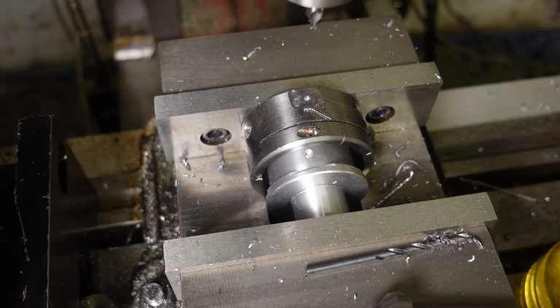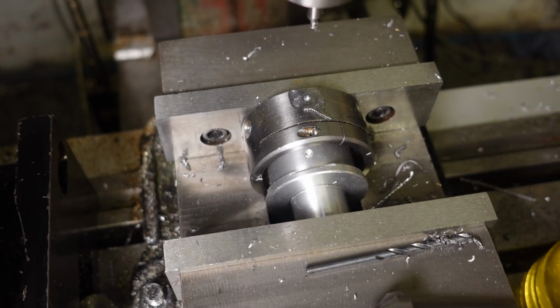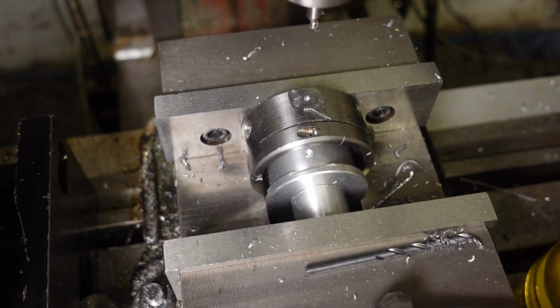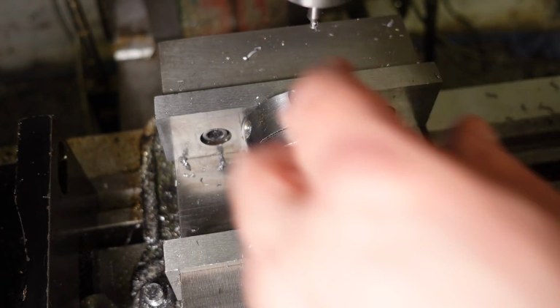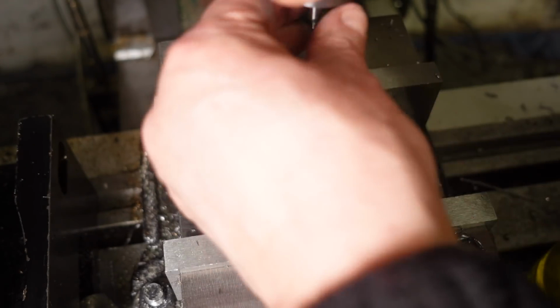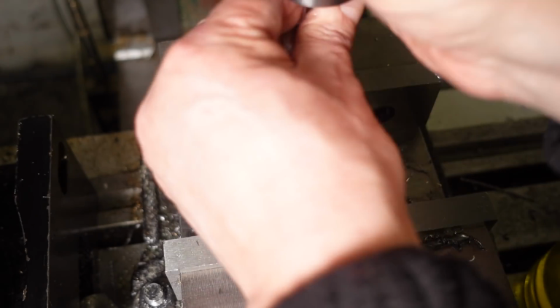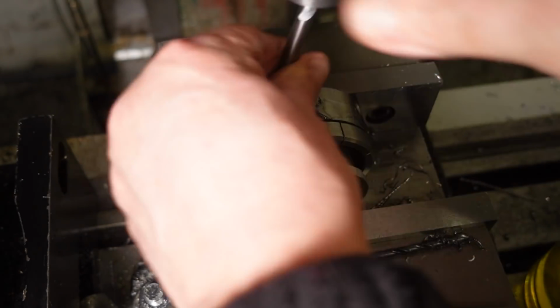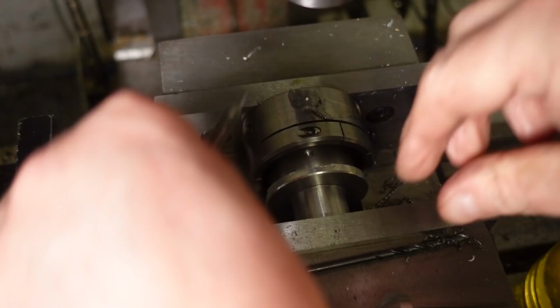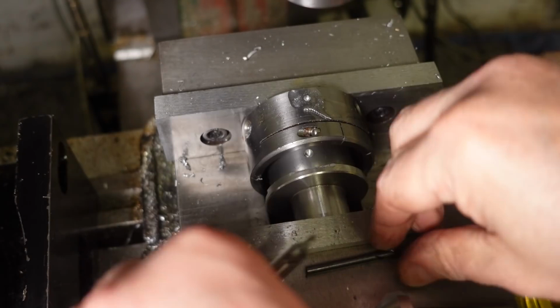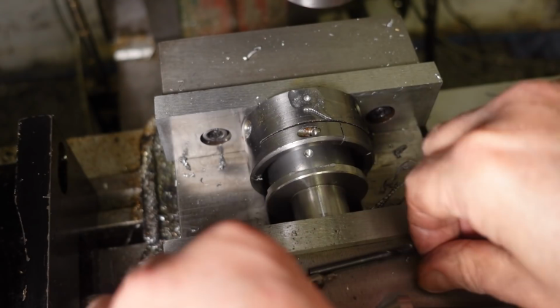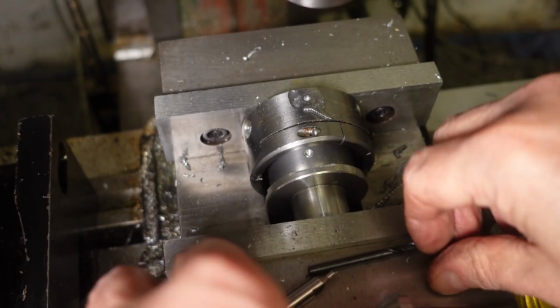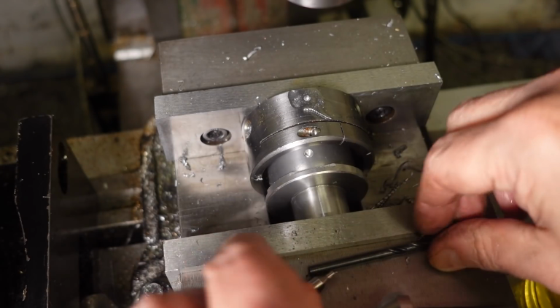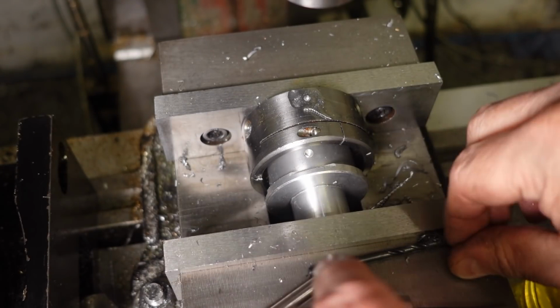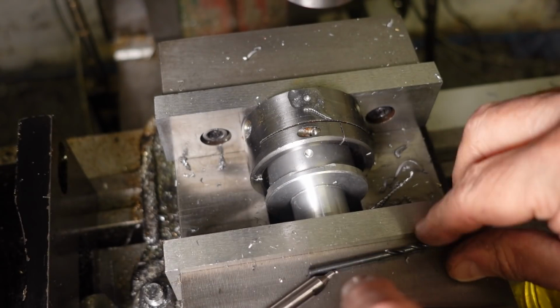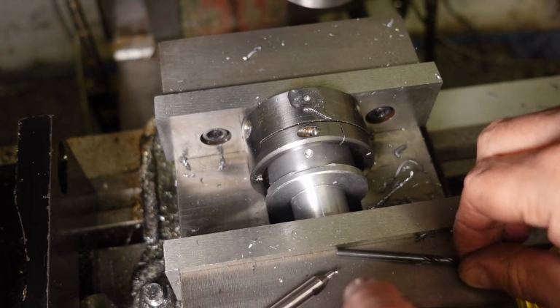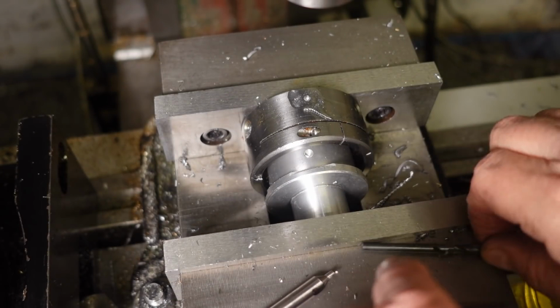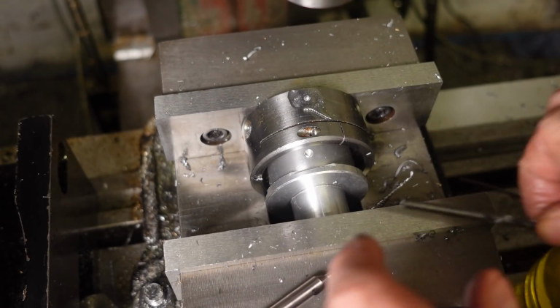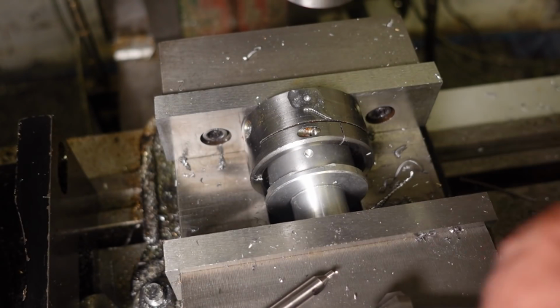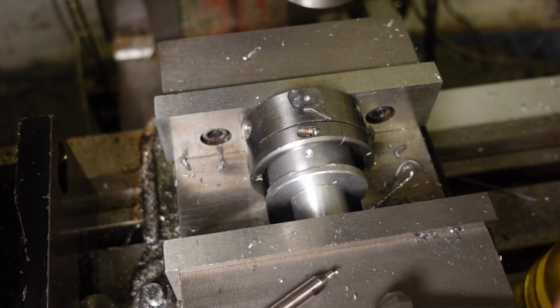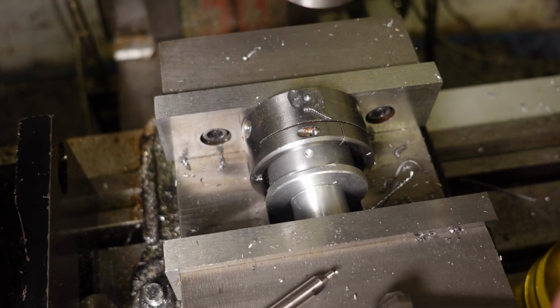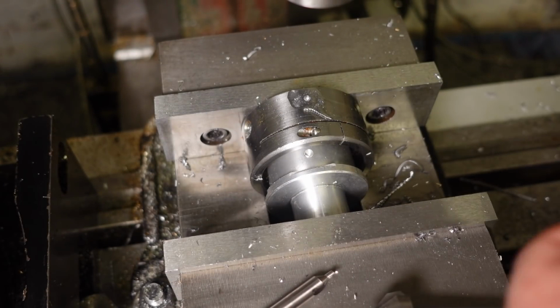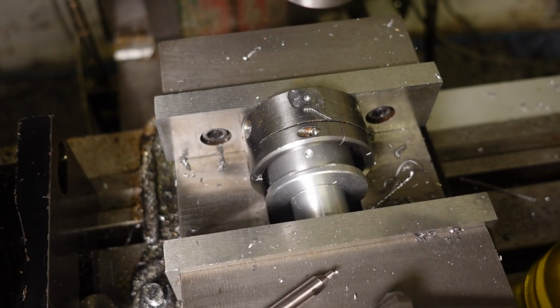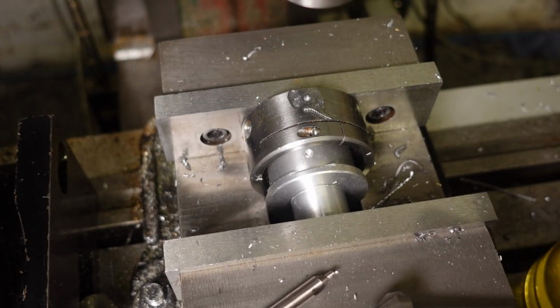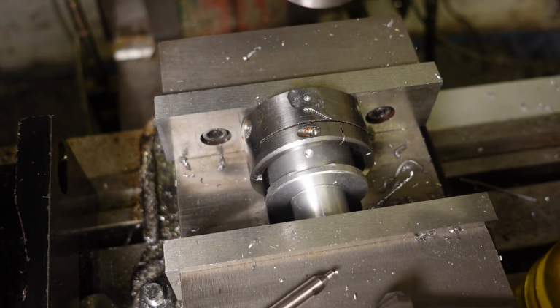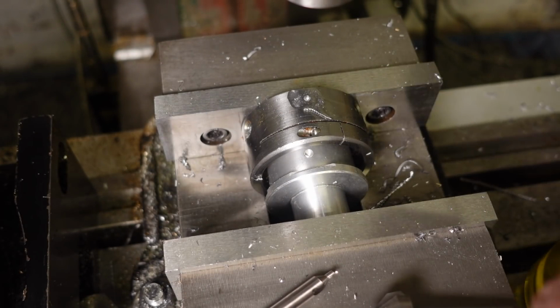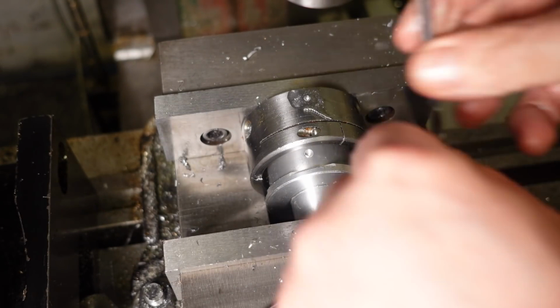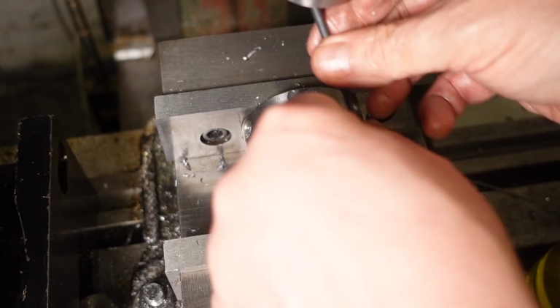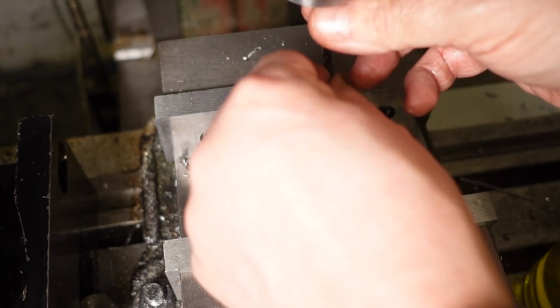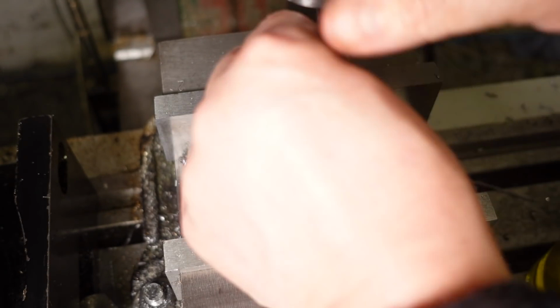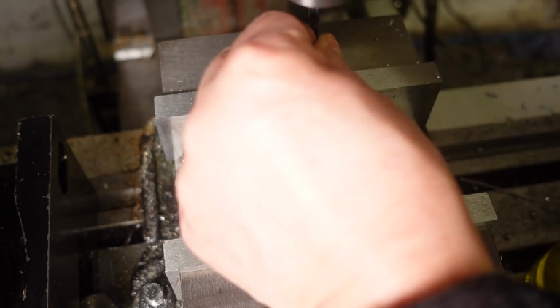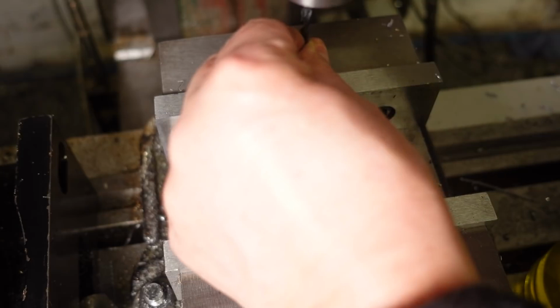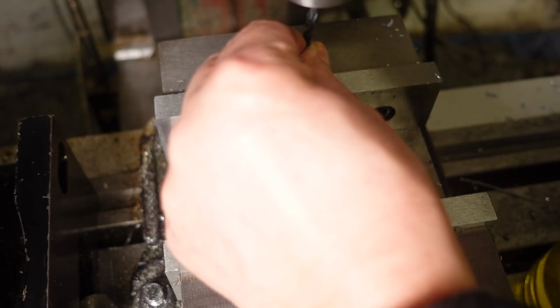The sort of stock I'm holding is going to be hot-rolled mill-finished, so it's not exactly high precision.